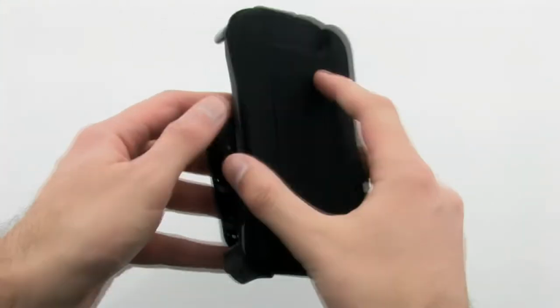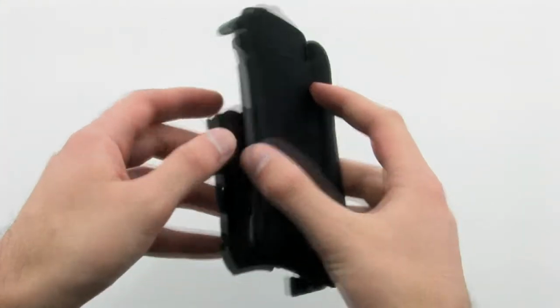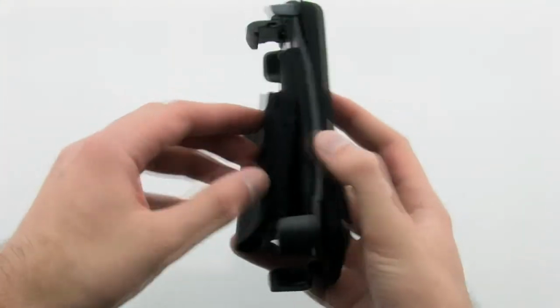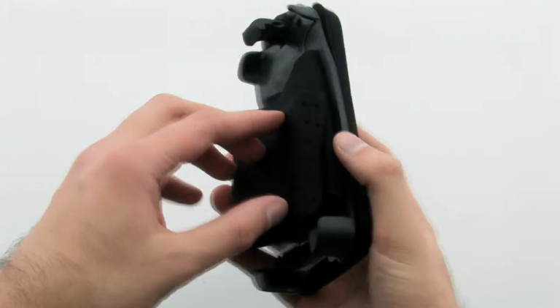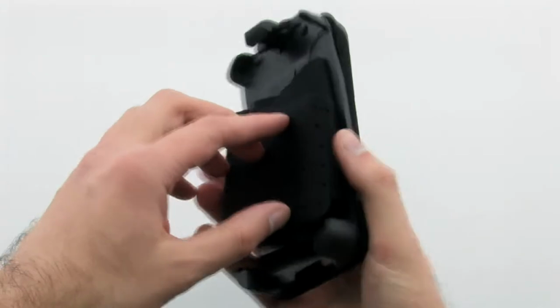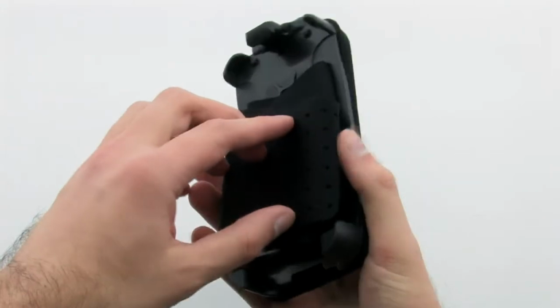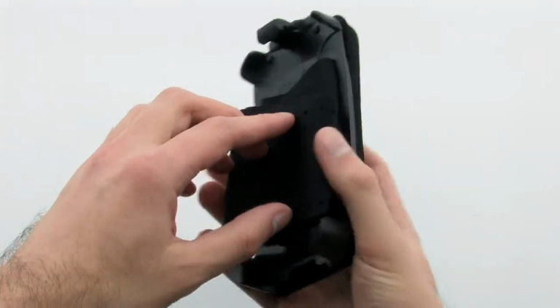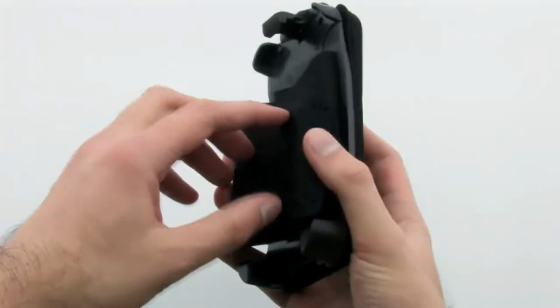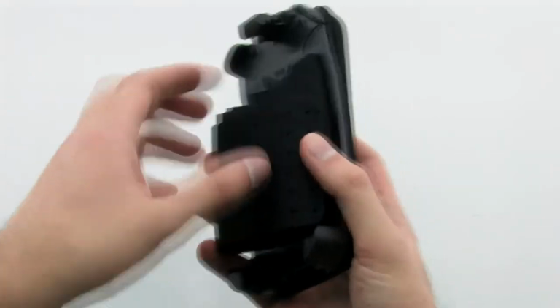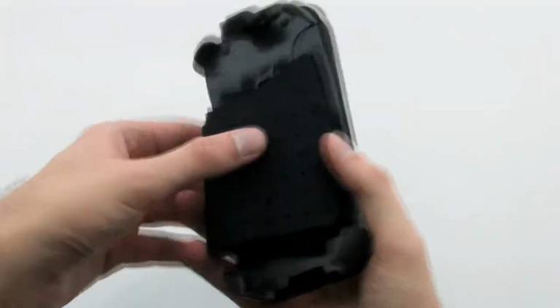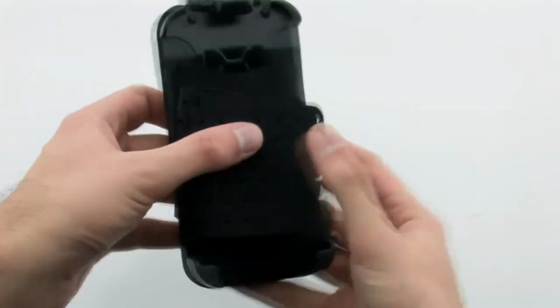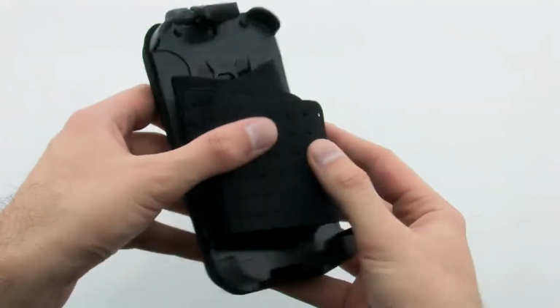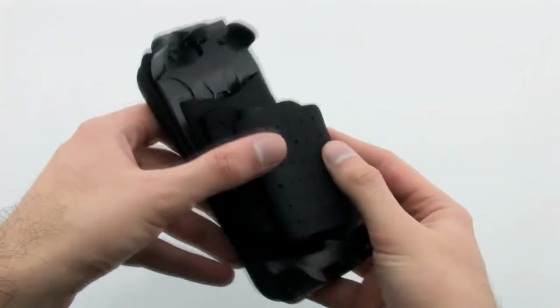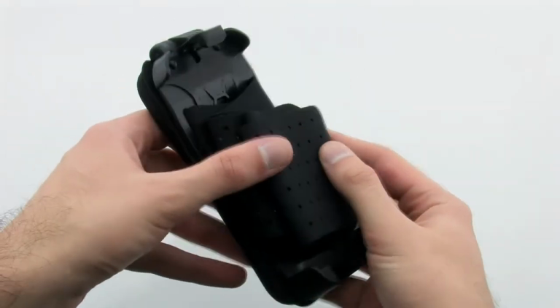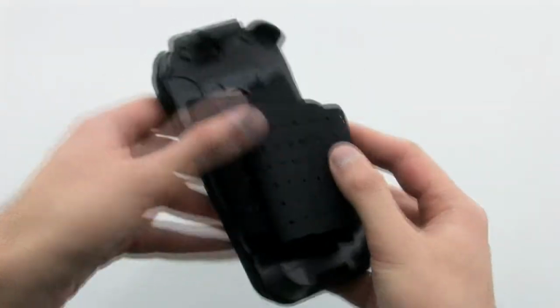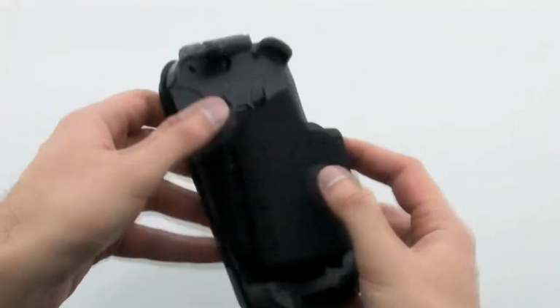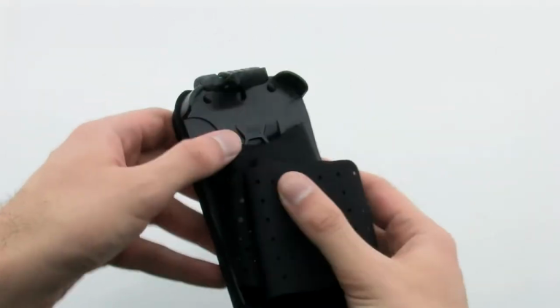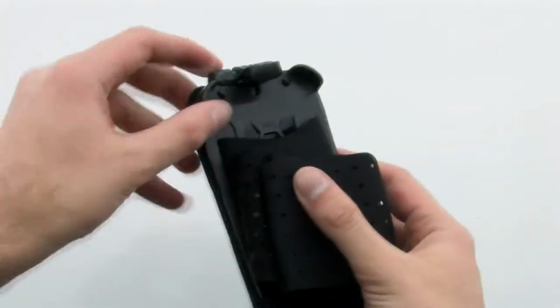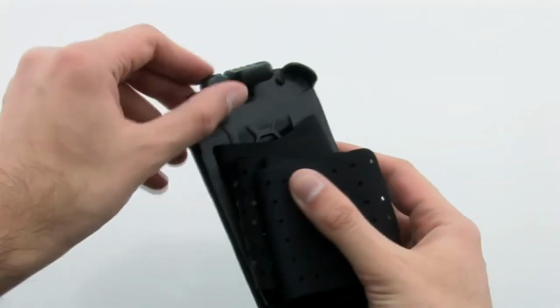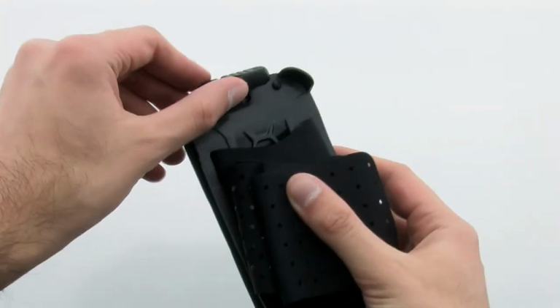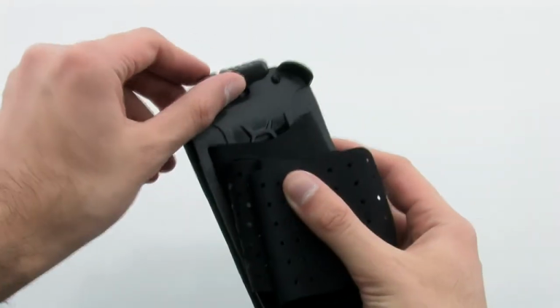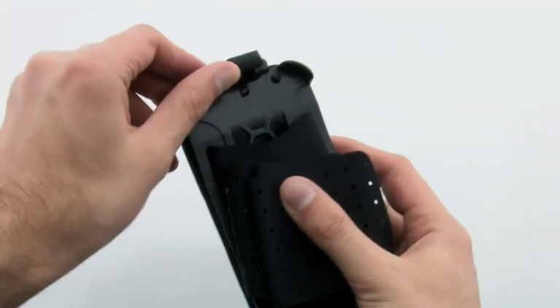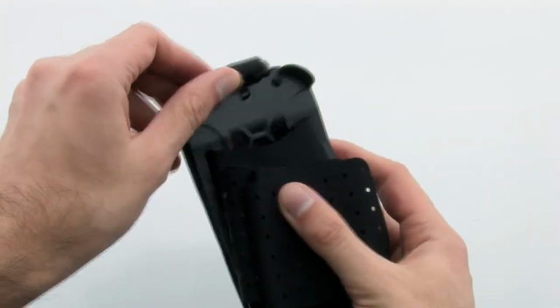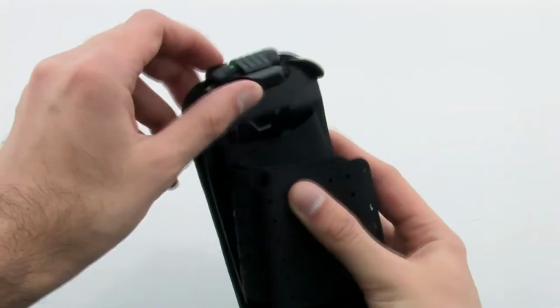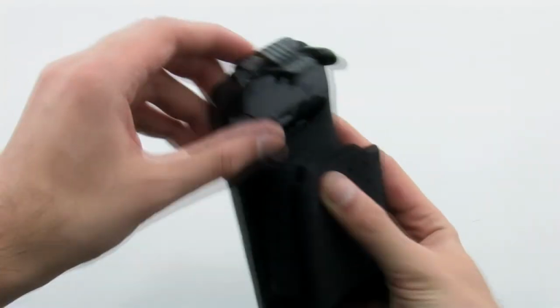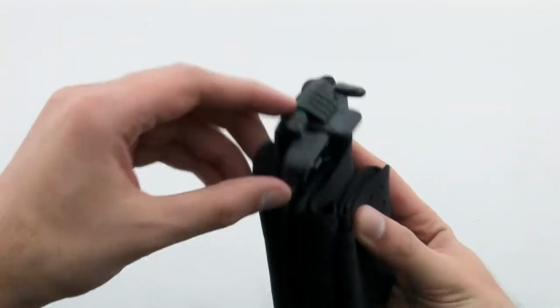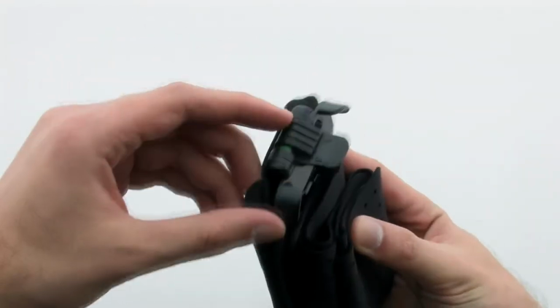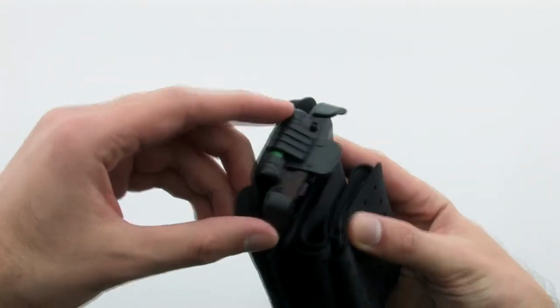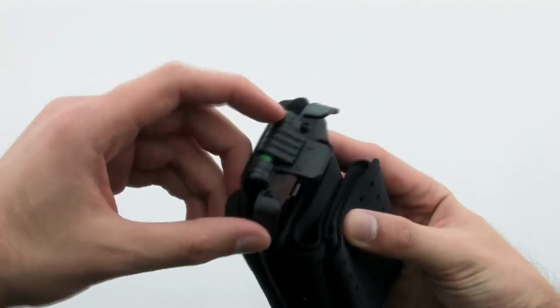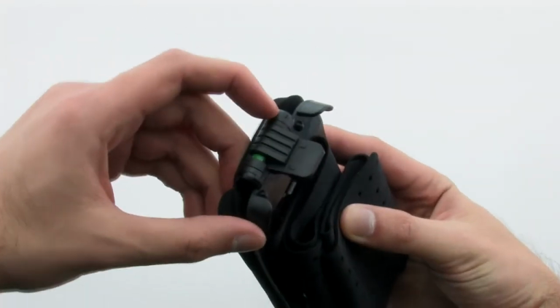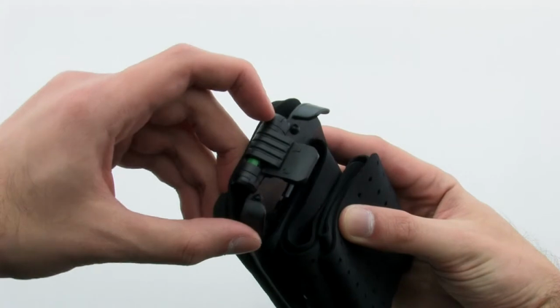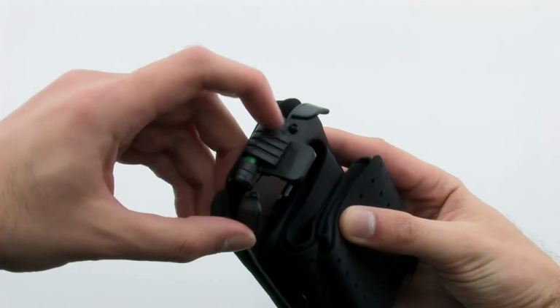The strap allows you to keep your device on your arm for an extended period of time, thanks to the comfortable design and secure locking grip.